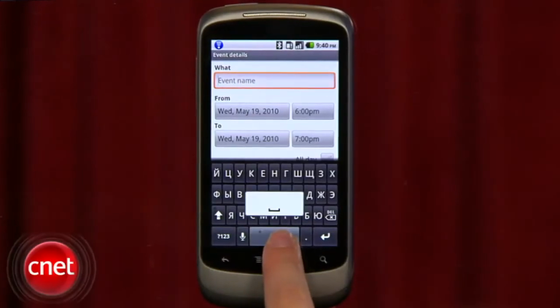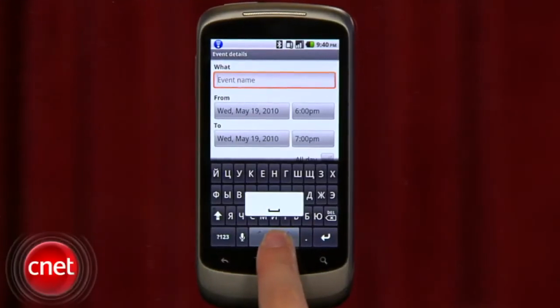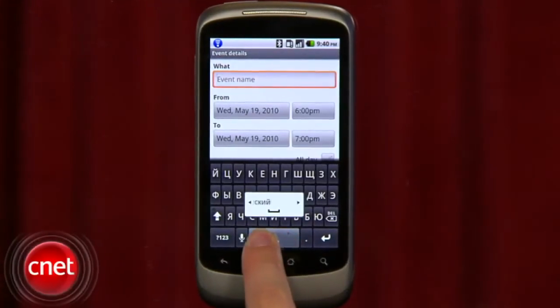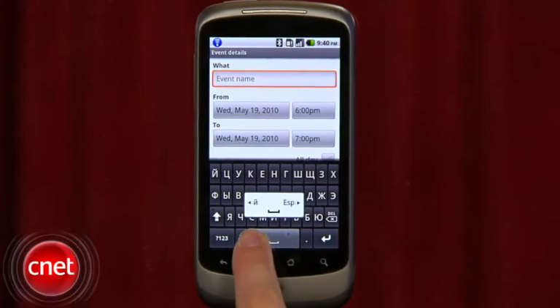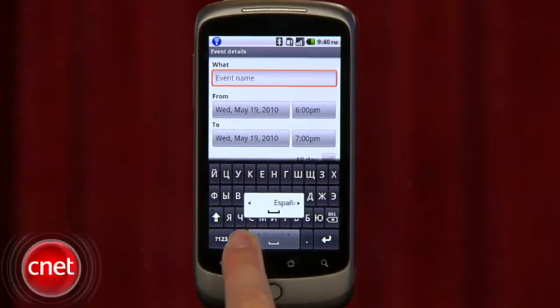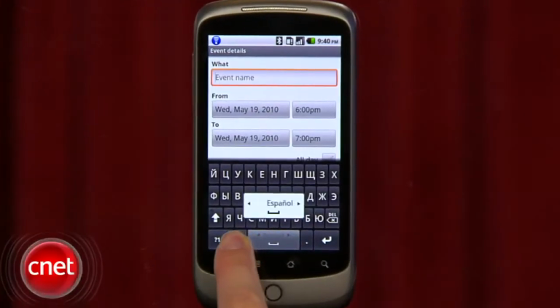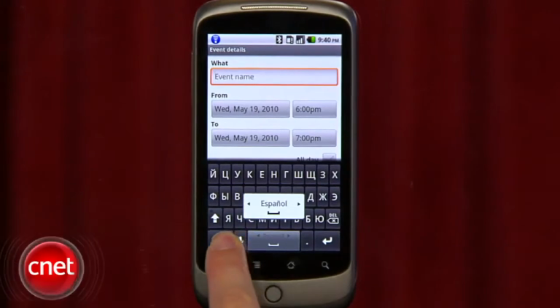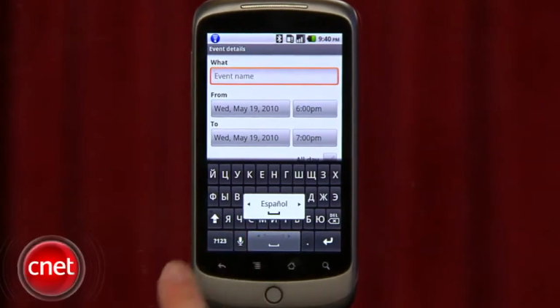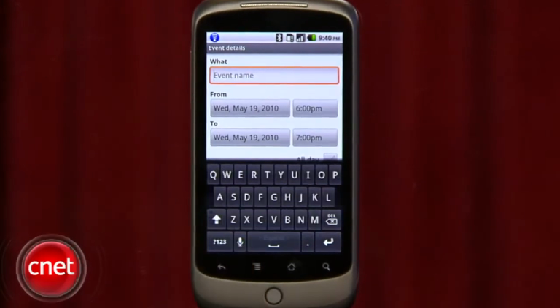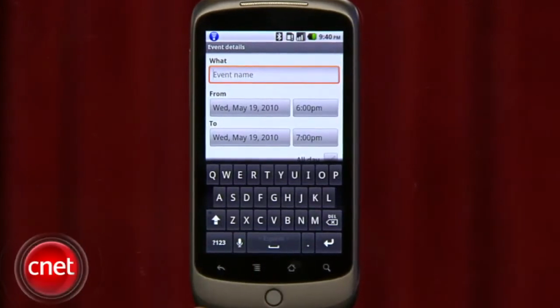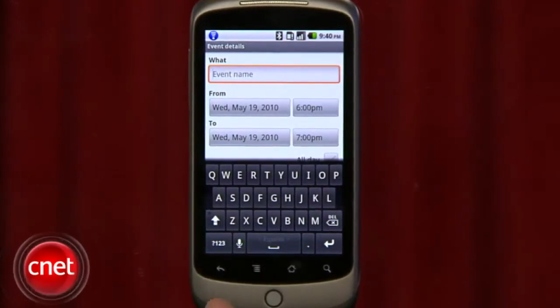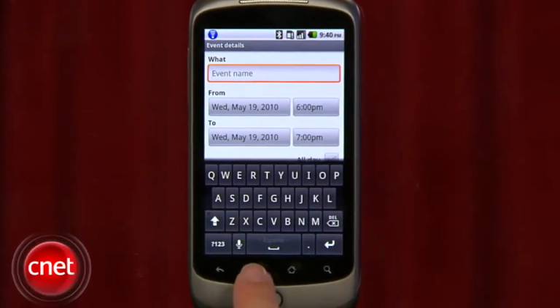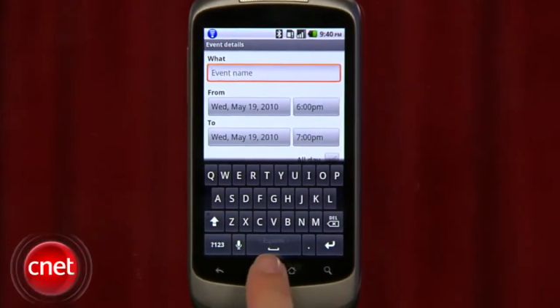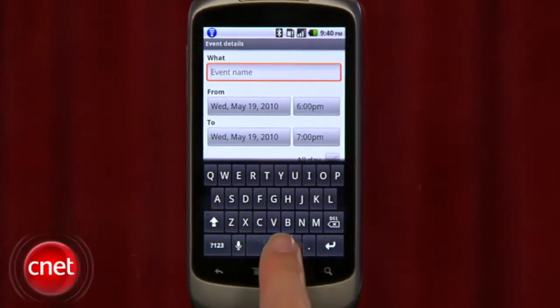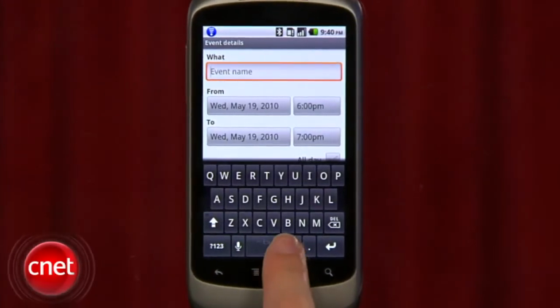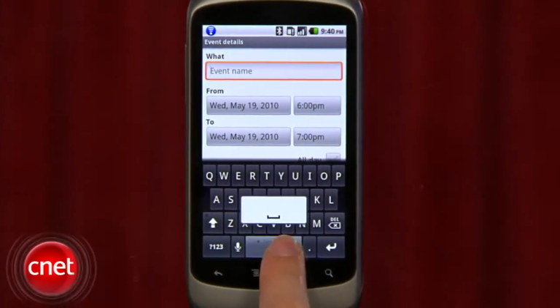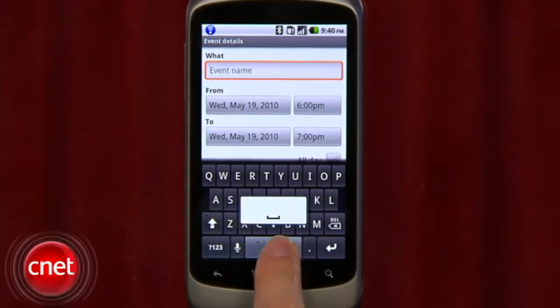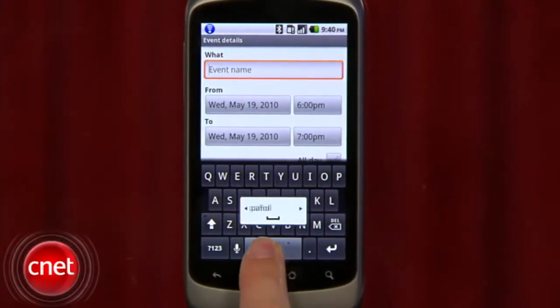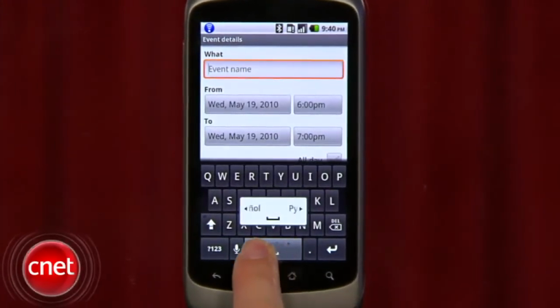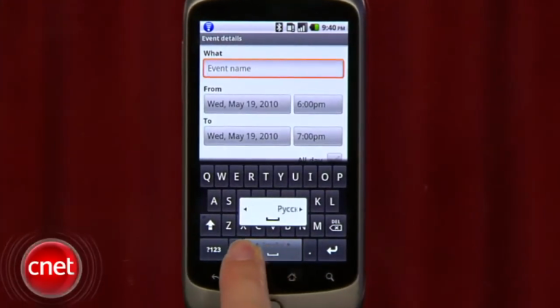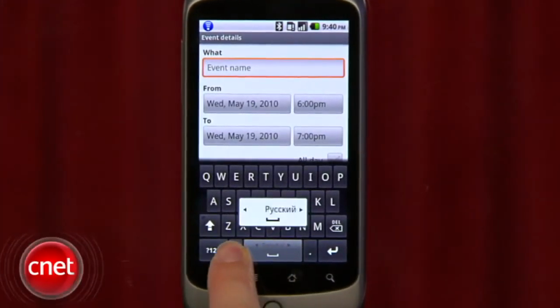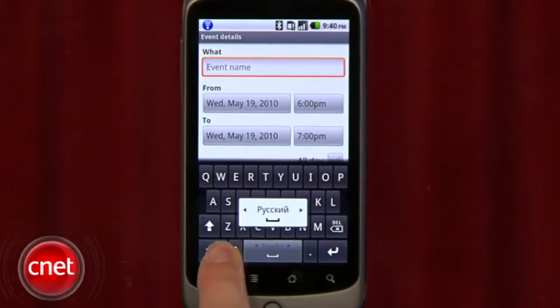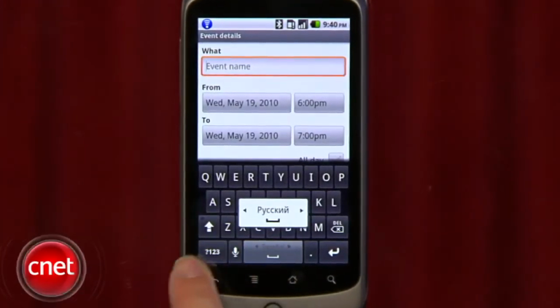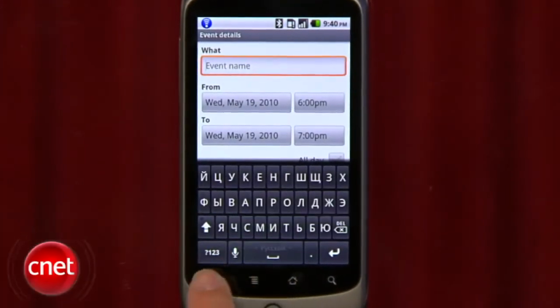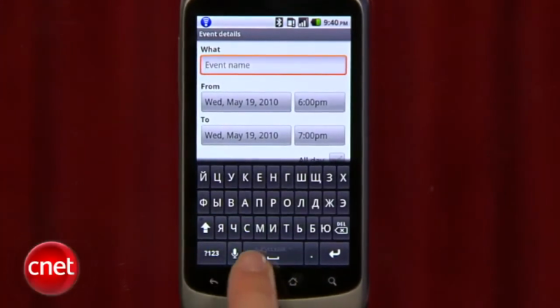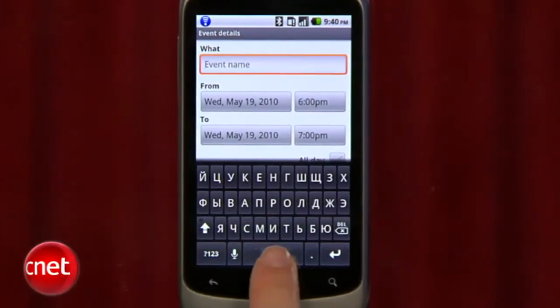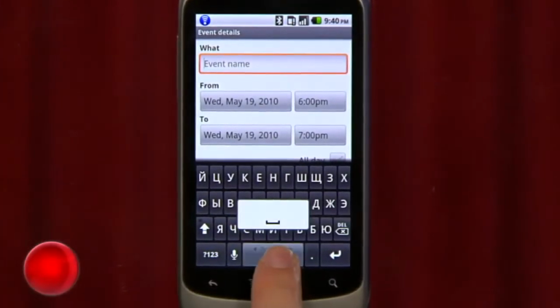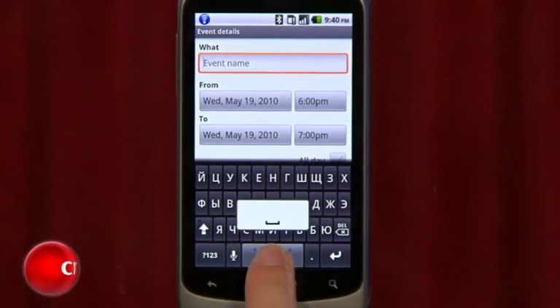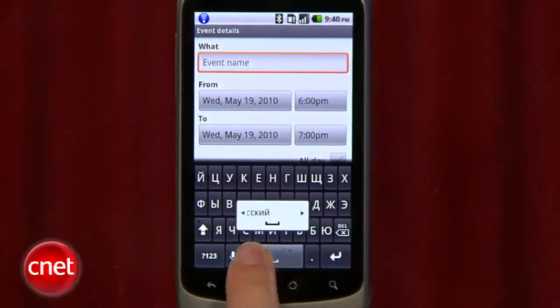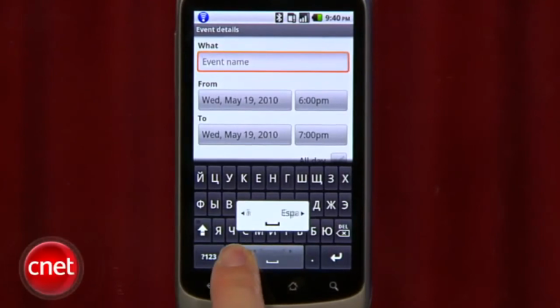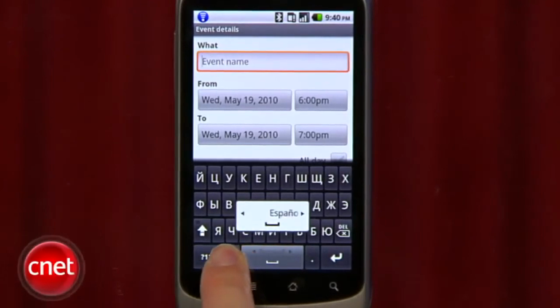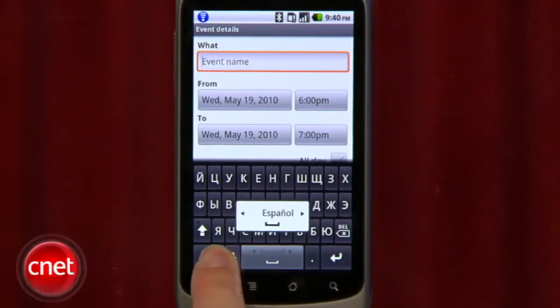Android 2.2 has multilingual keyboard options that let you switch among keyboard languages when you slide your finger along the space bar.